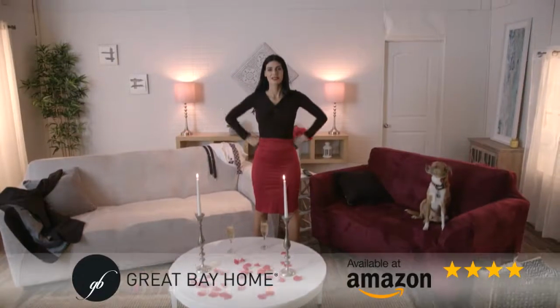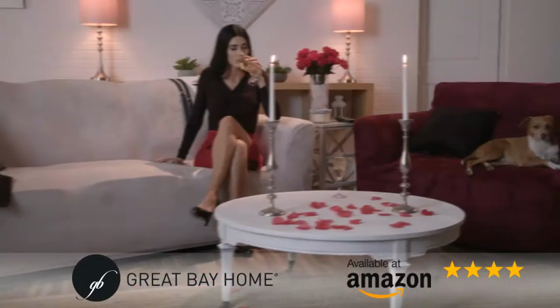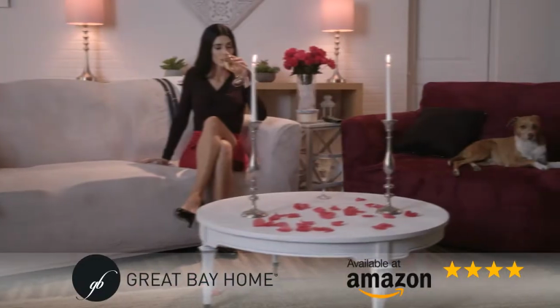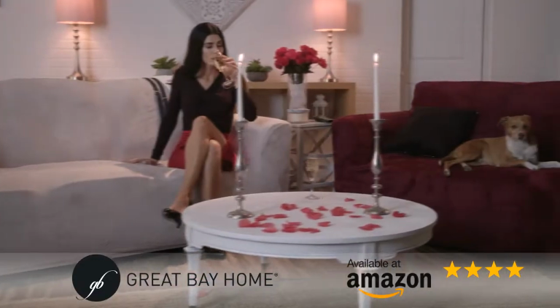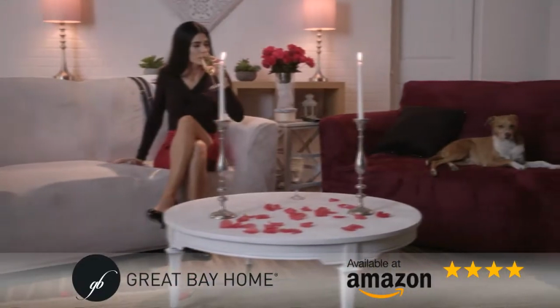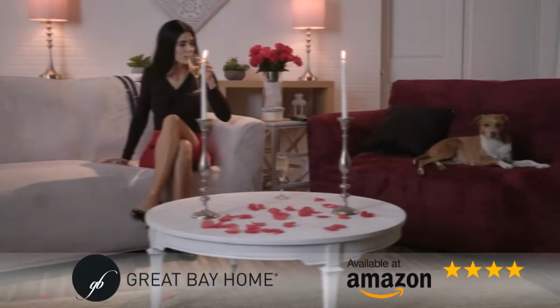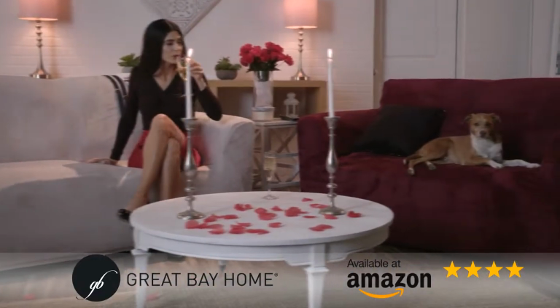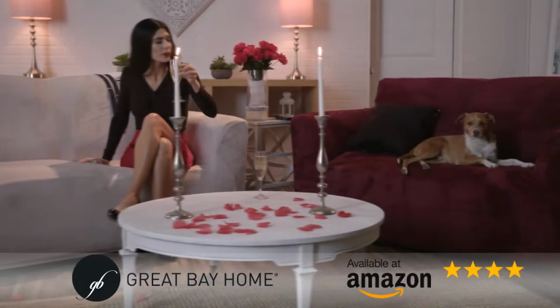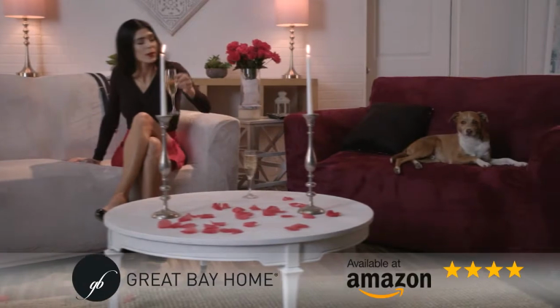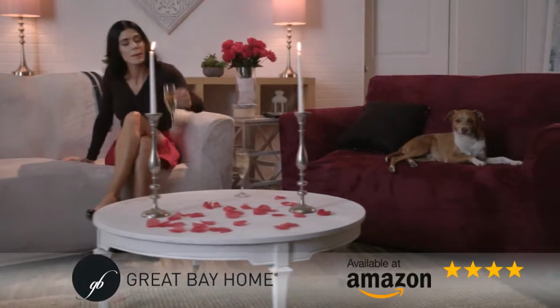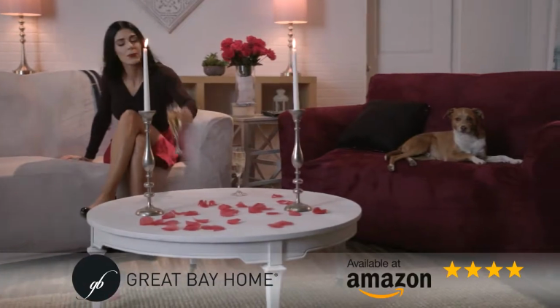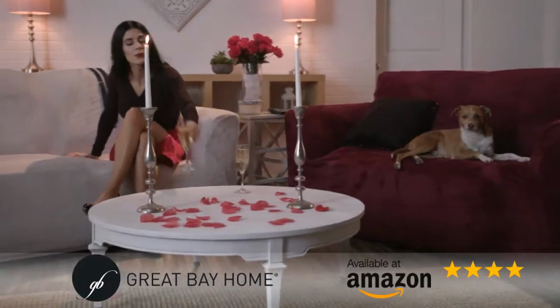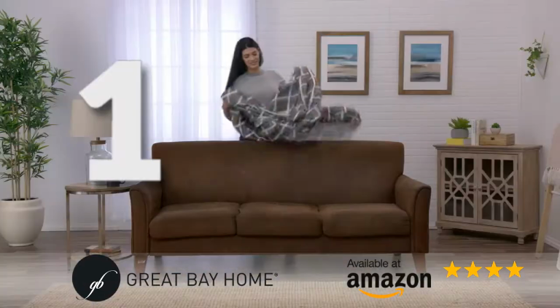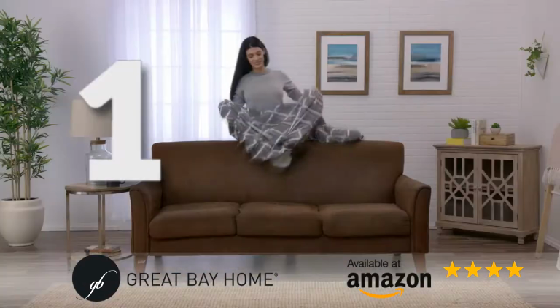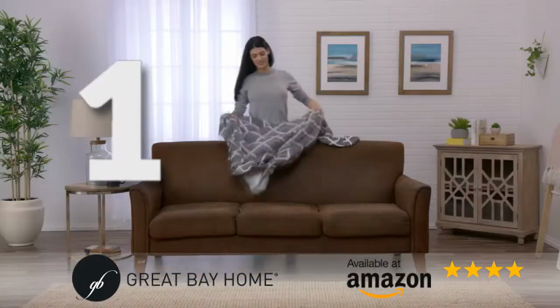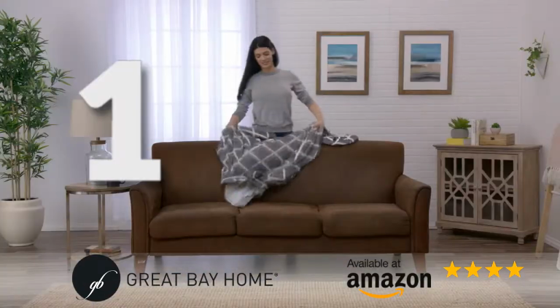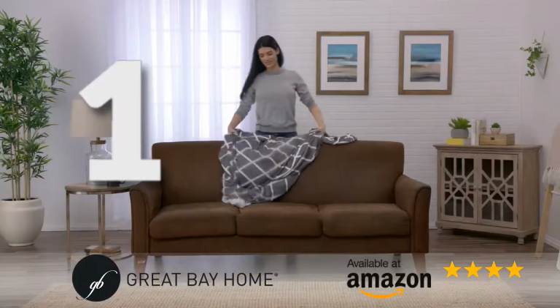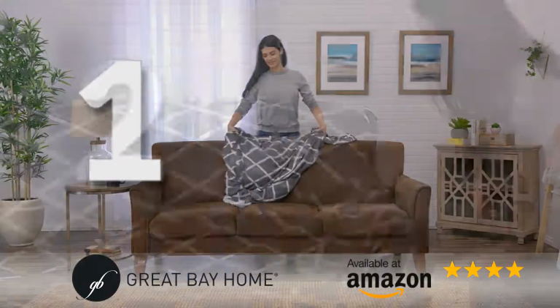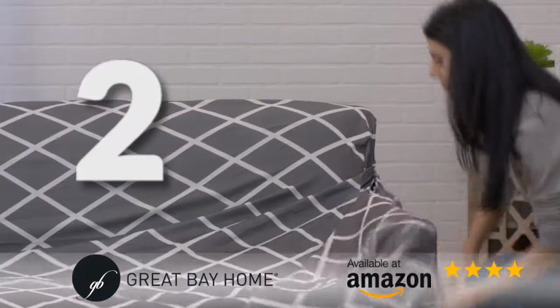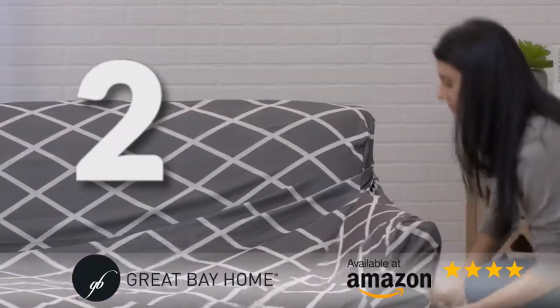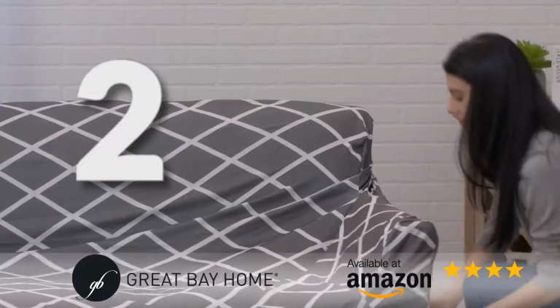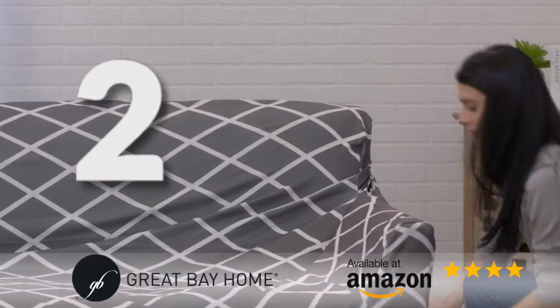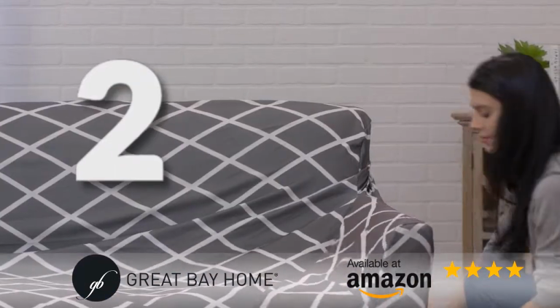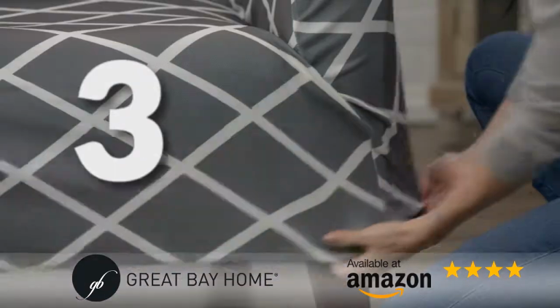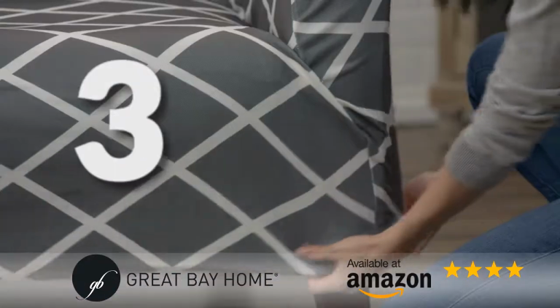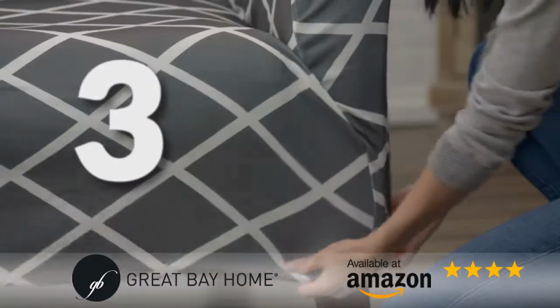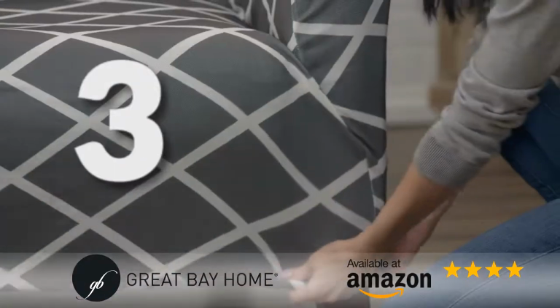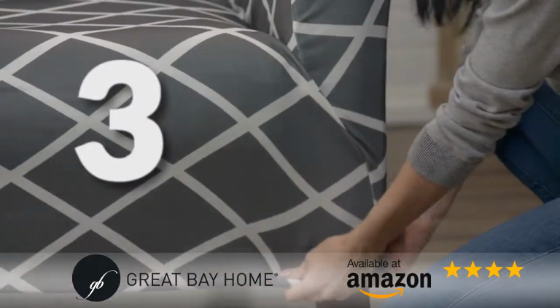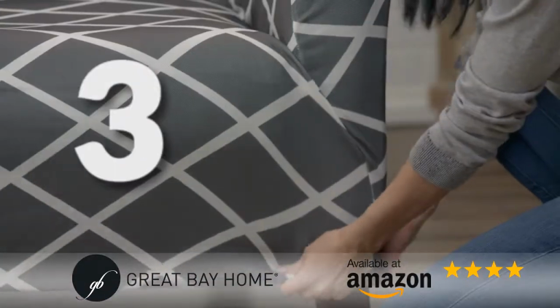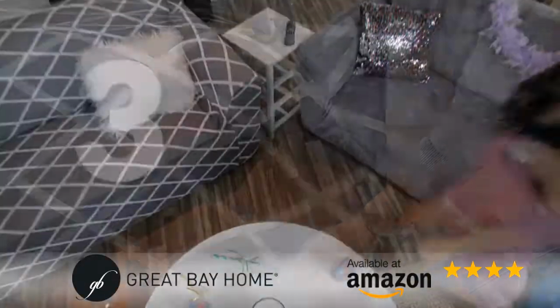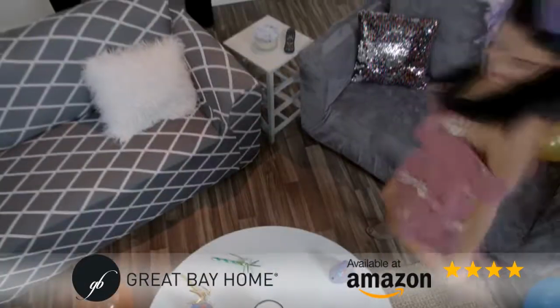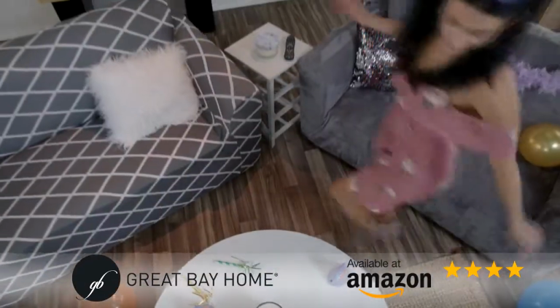It's fast and easy. One, two, three, upgrade!